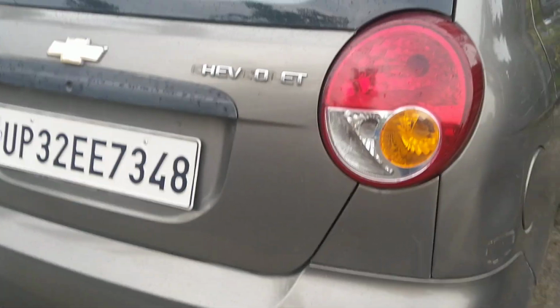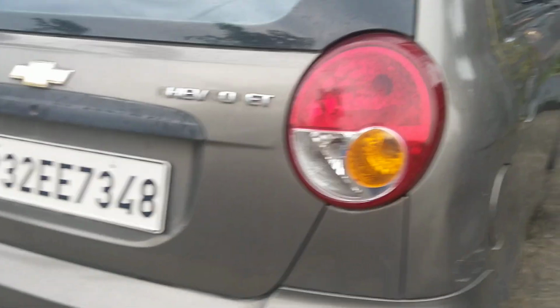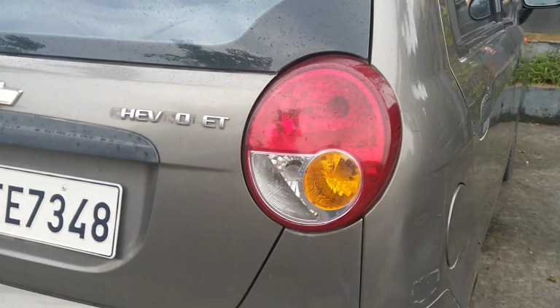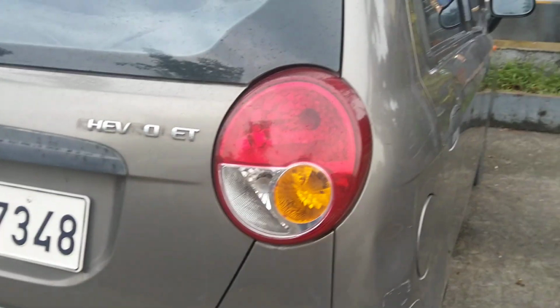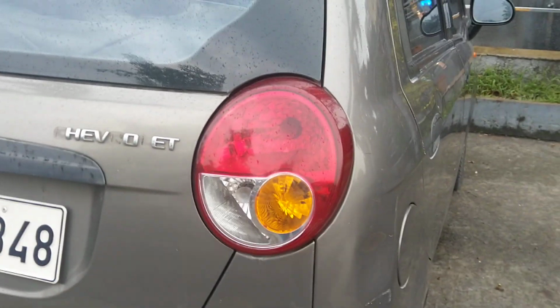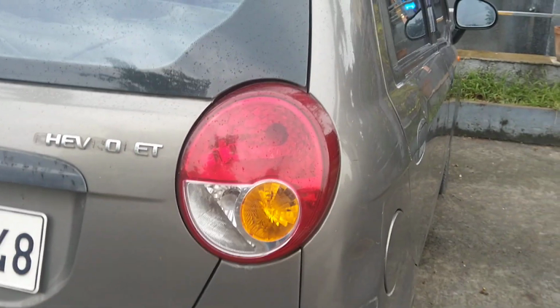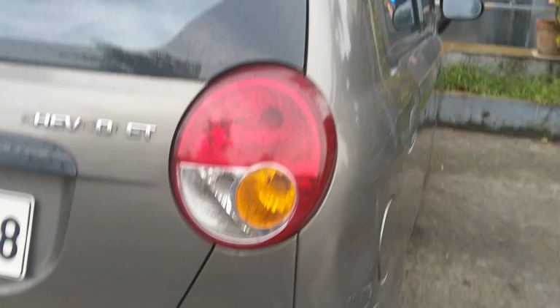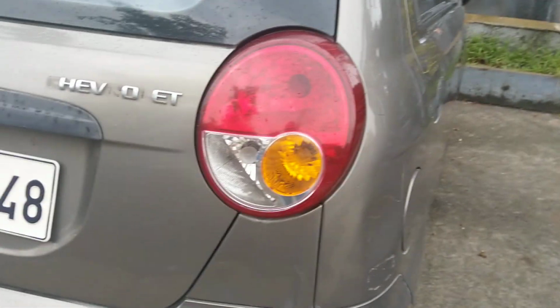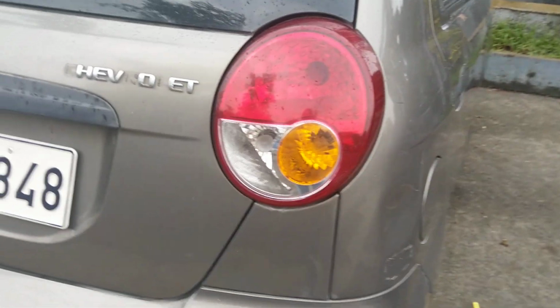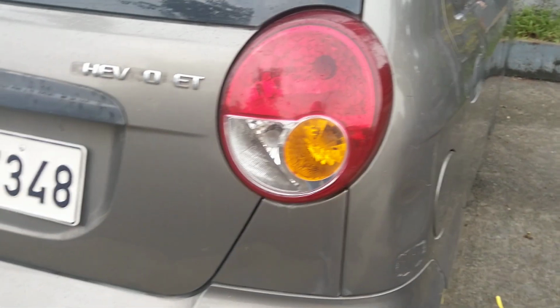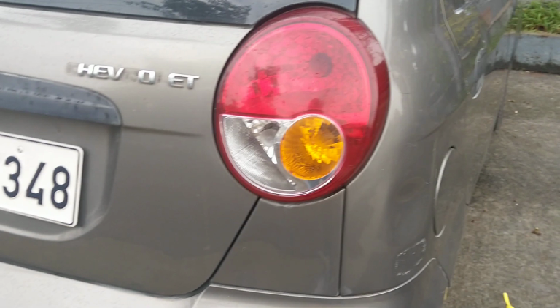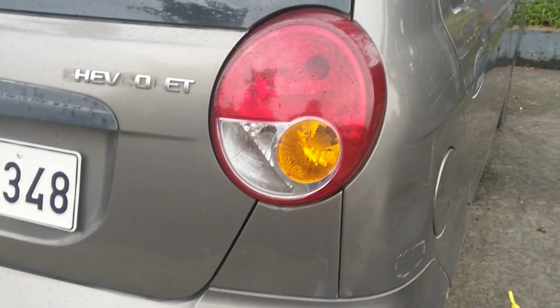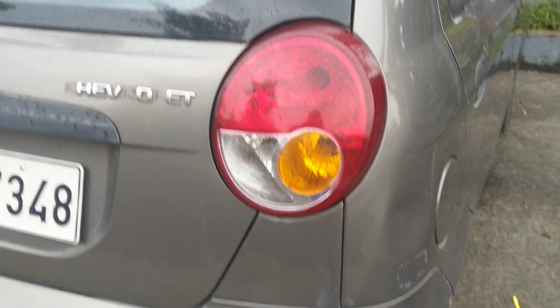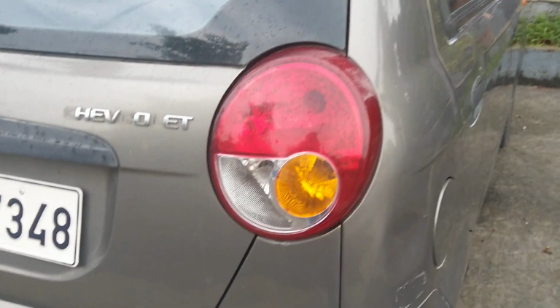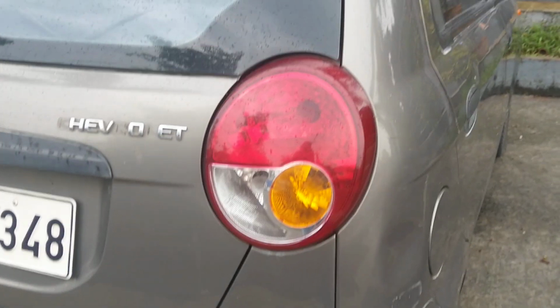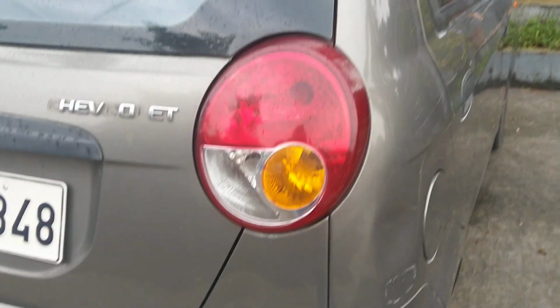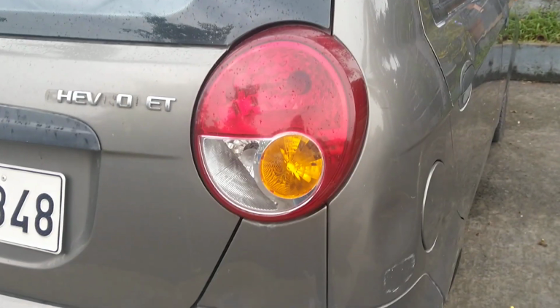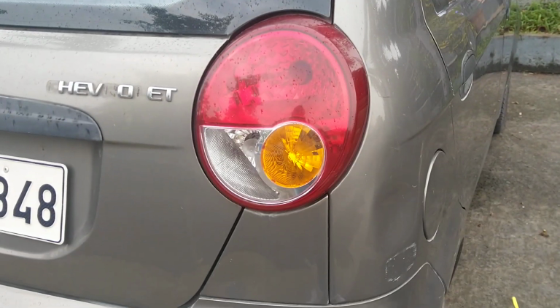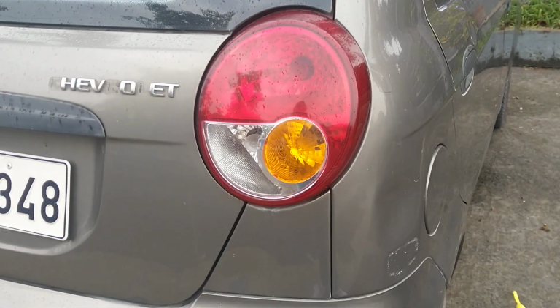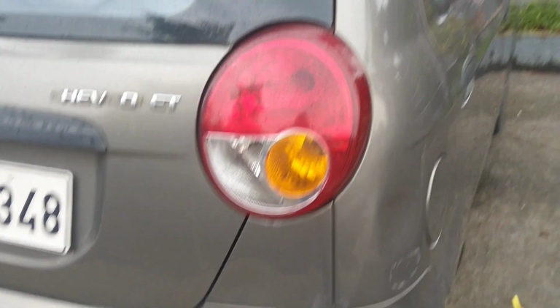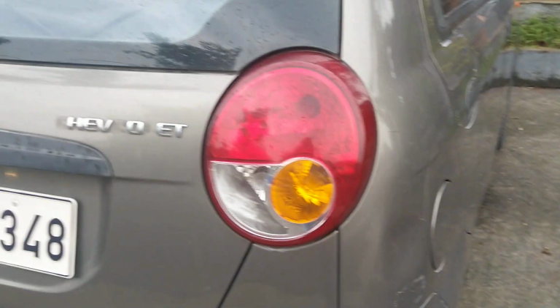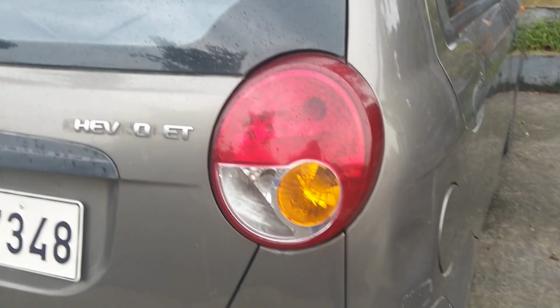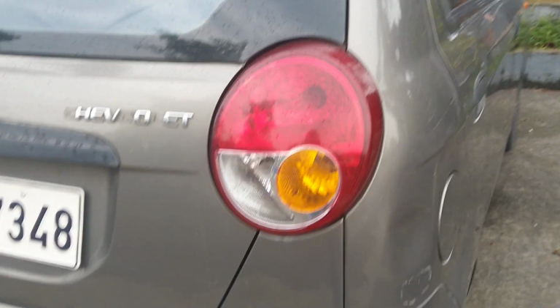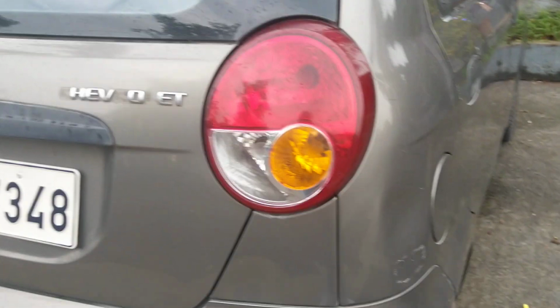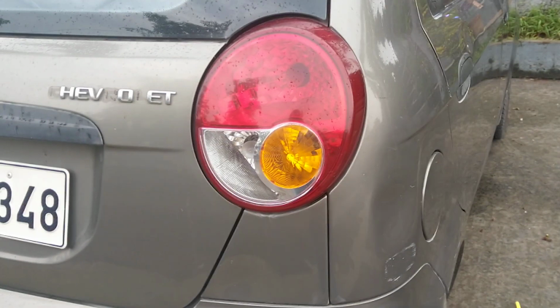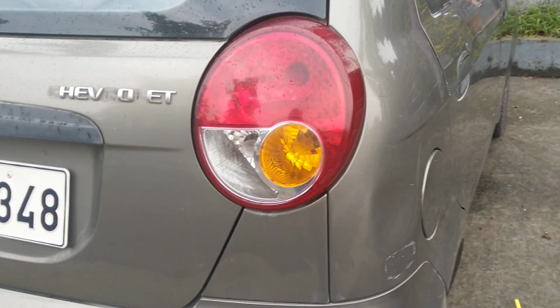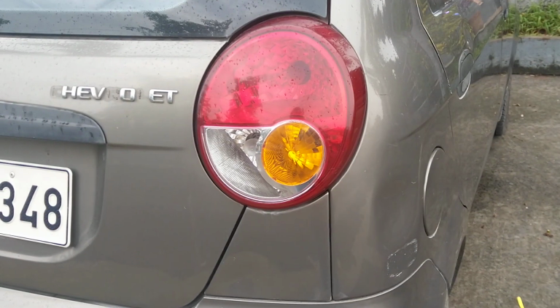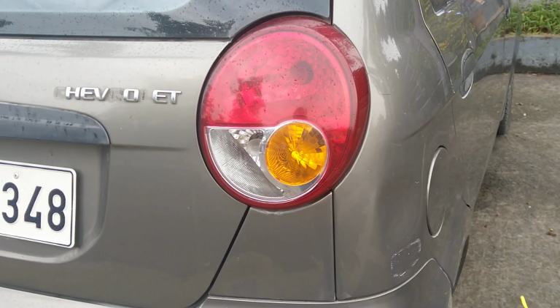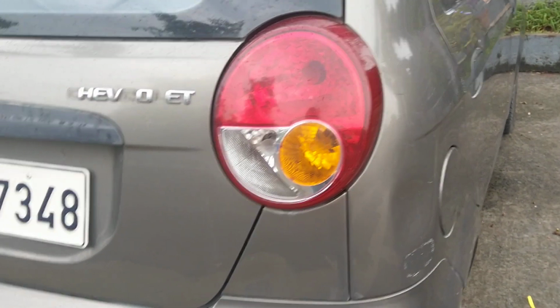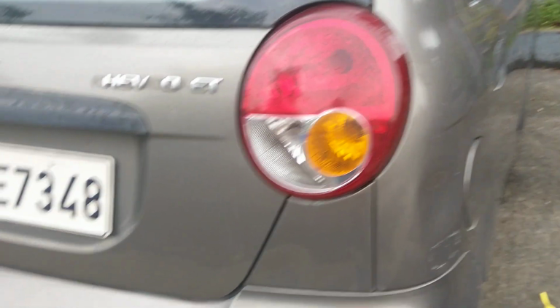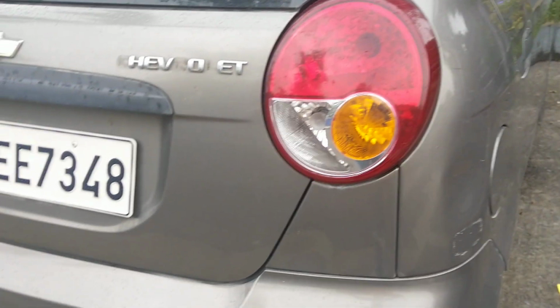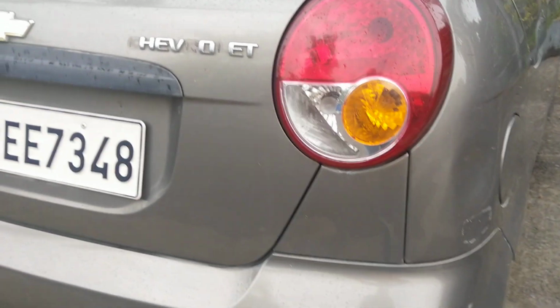This is the taillight reverse, taillight turning stock, turning reverse.